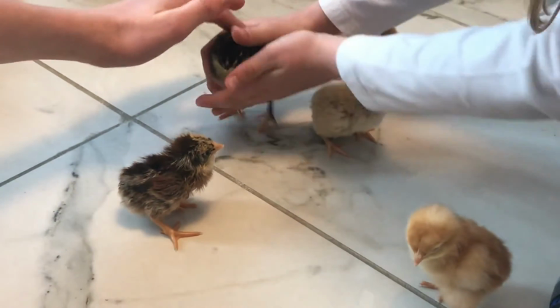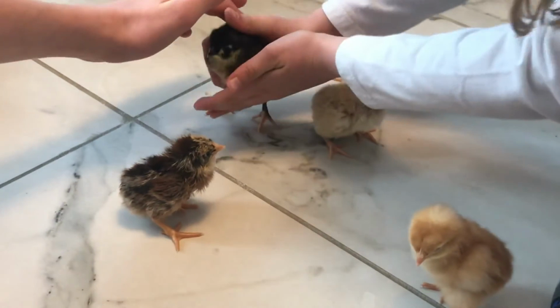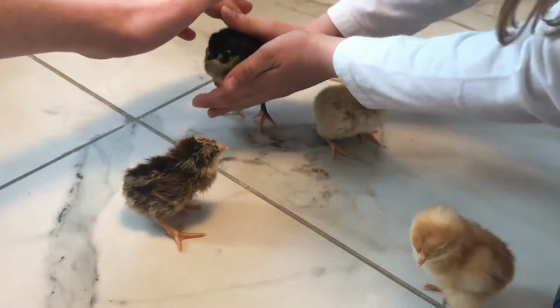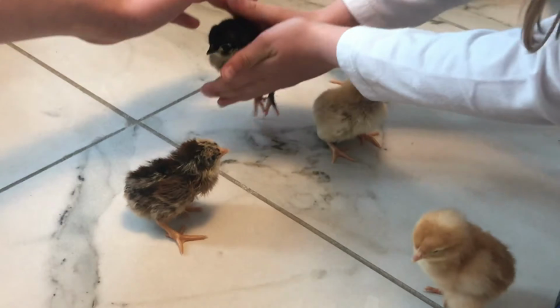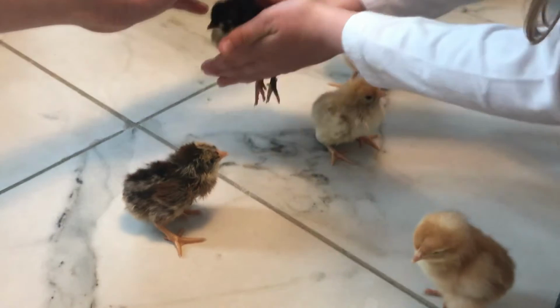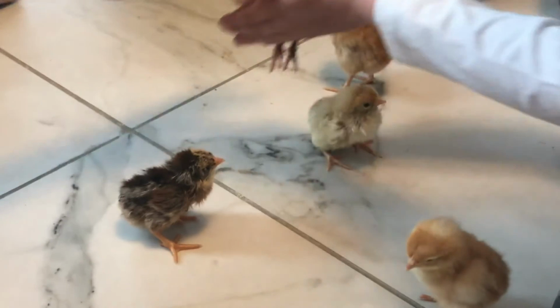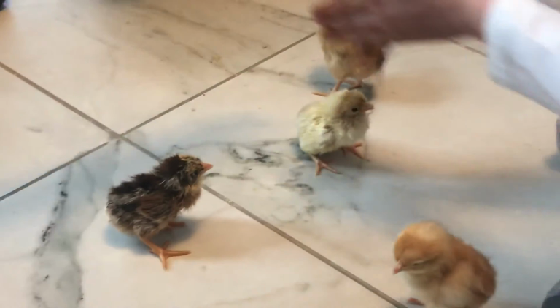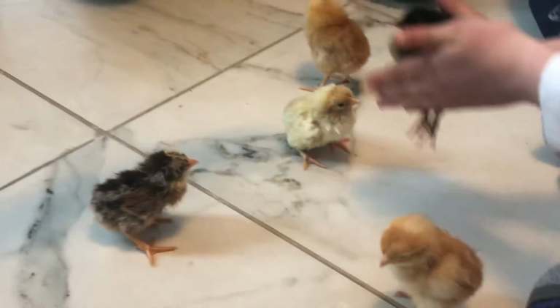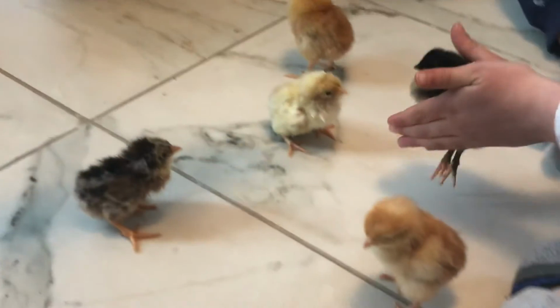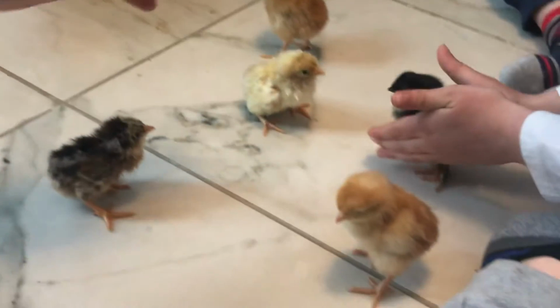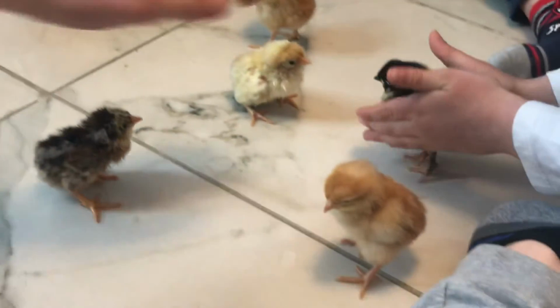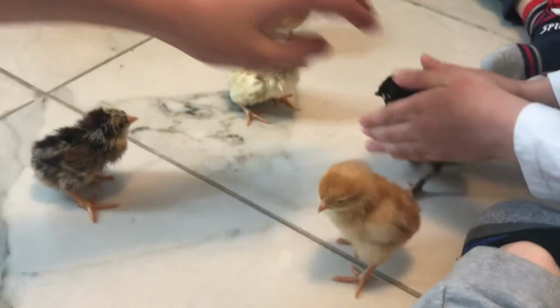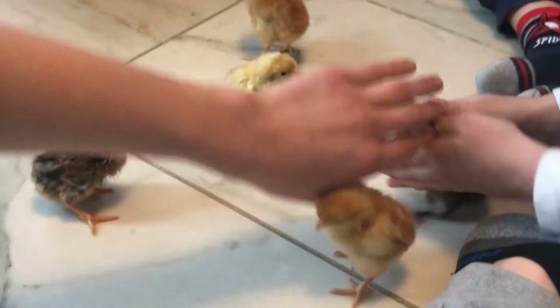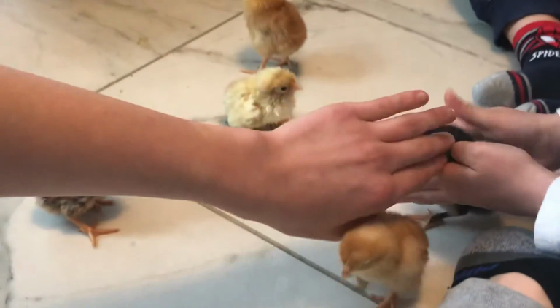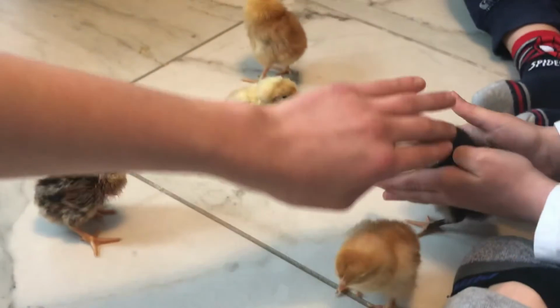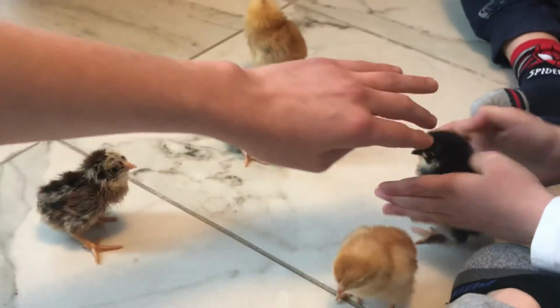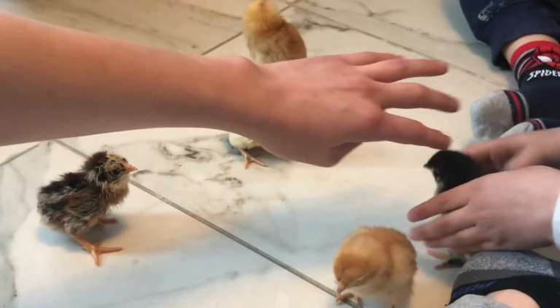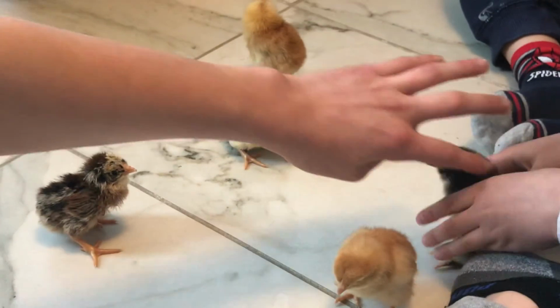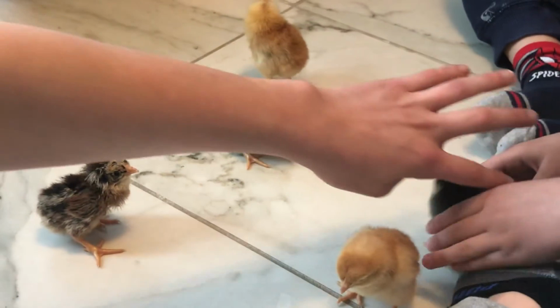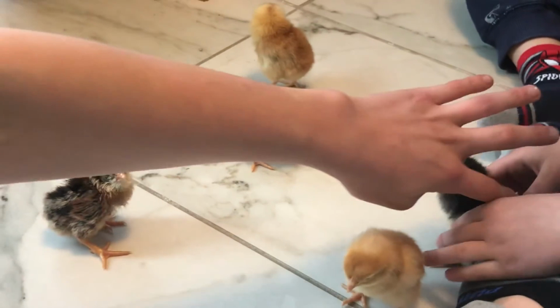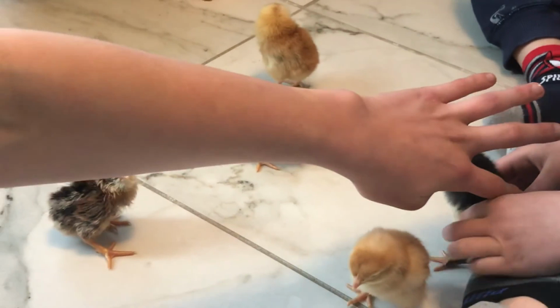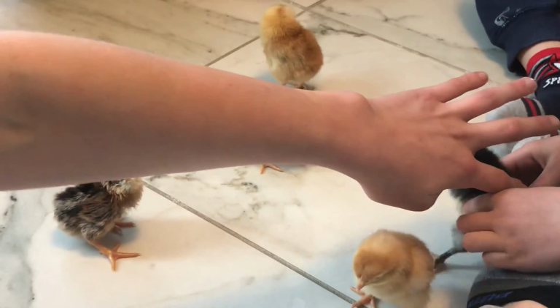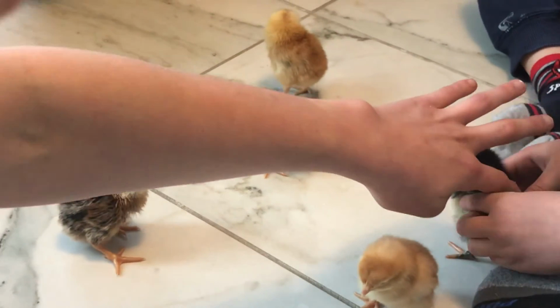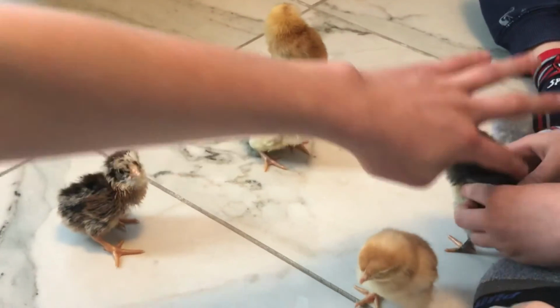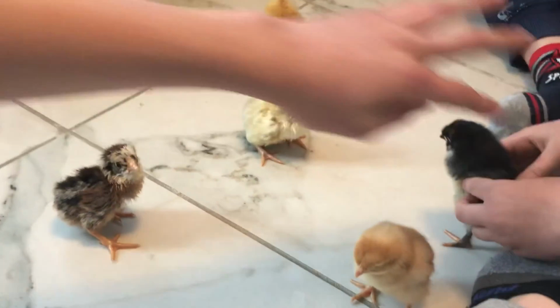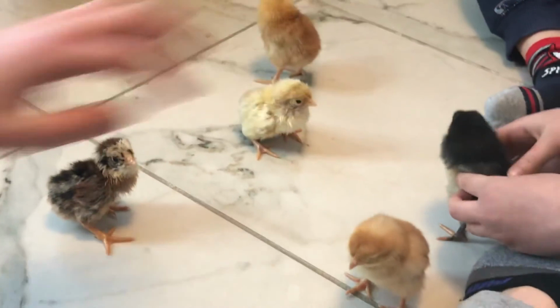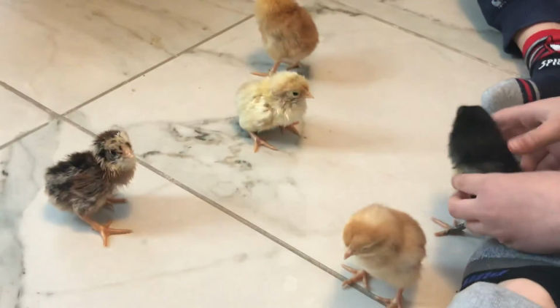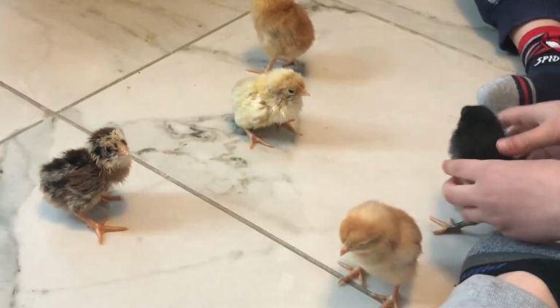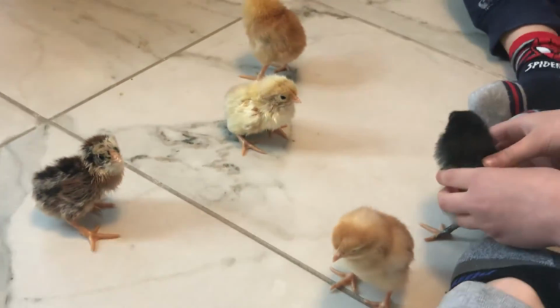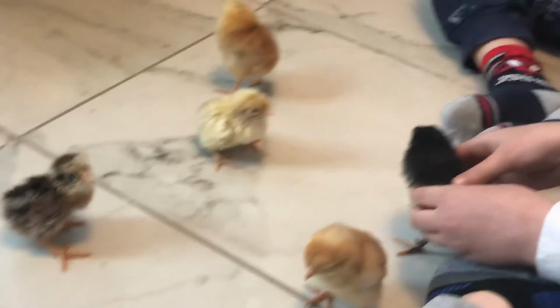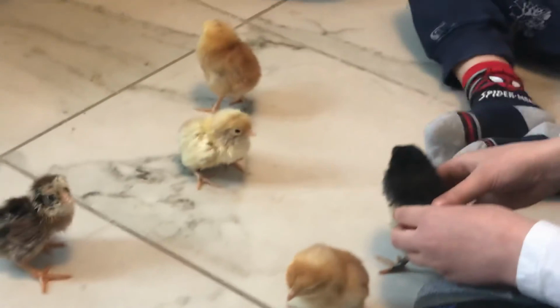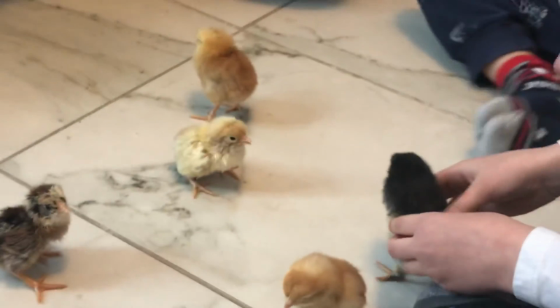I'm going to put the yellow ones in here. So there they are — all five of them.